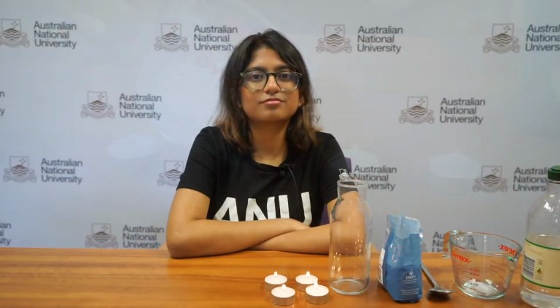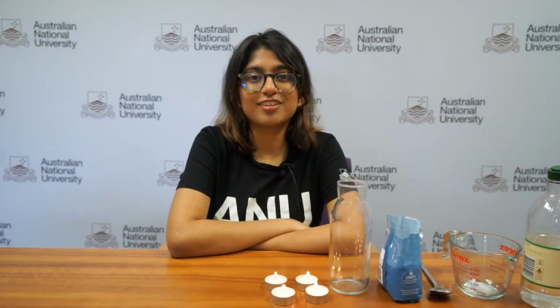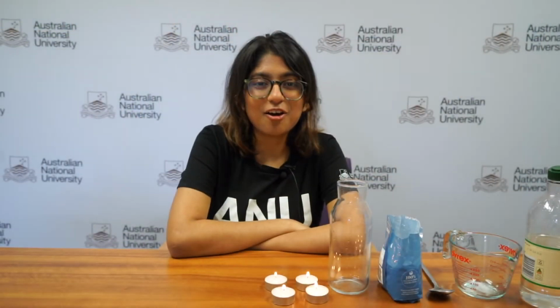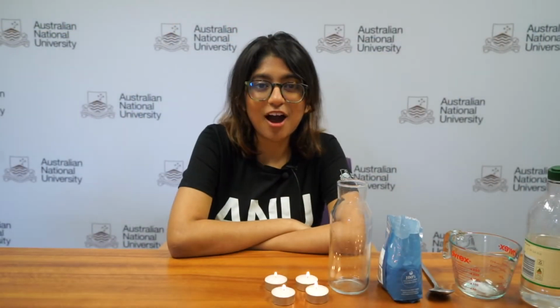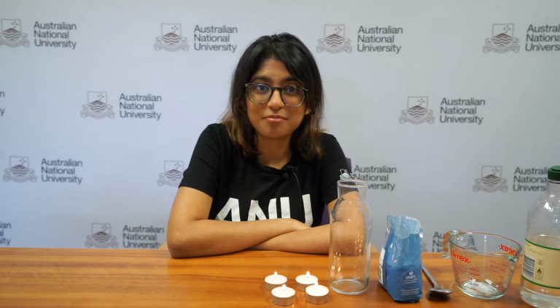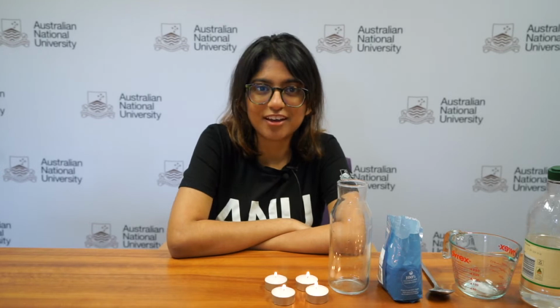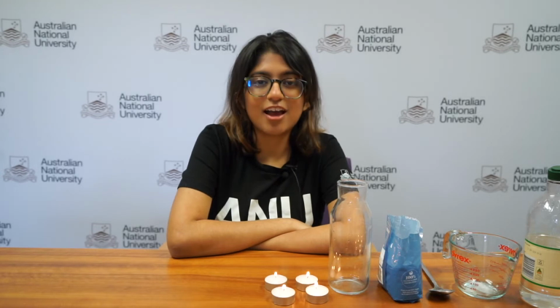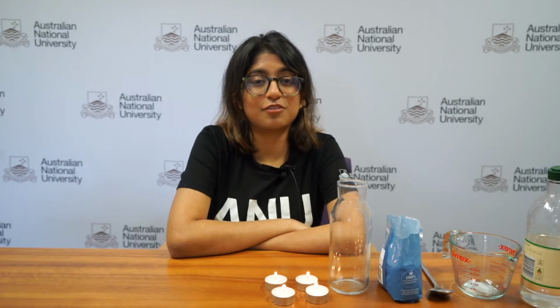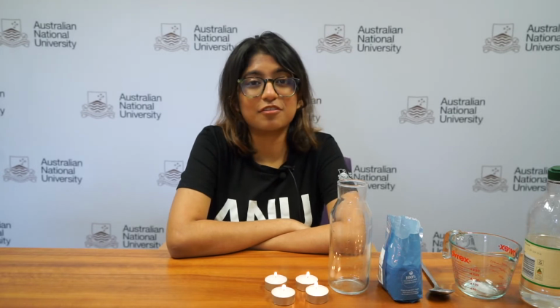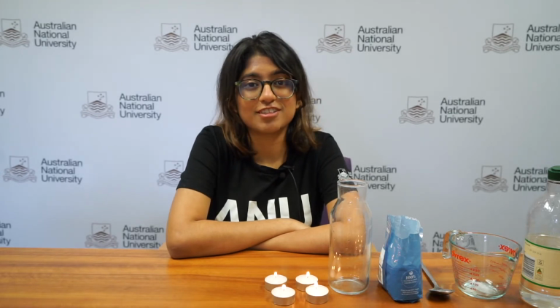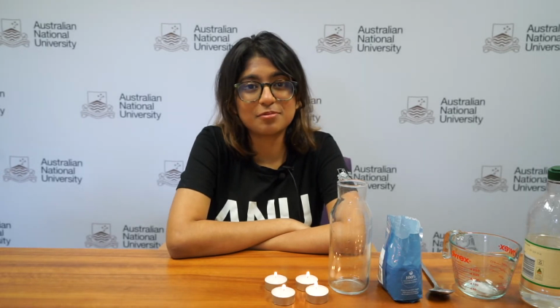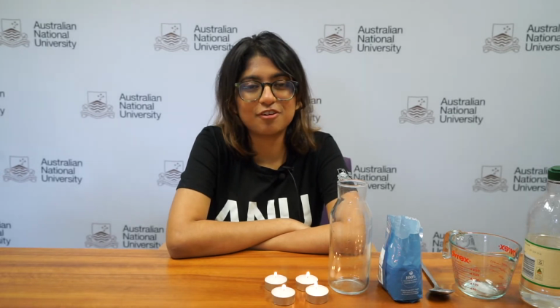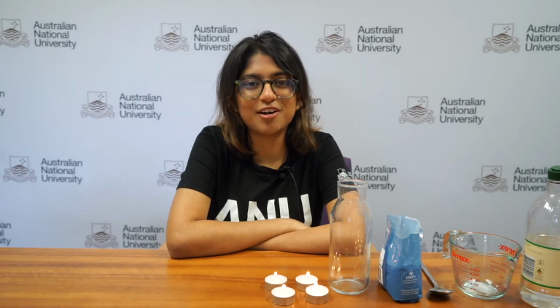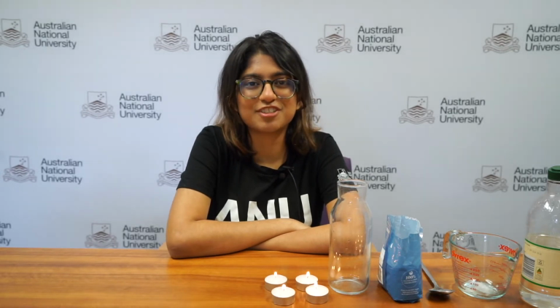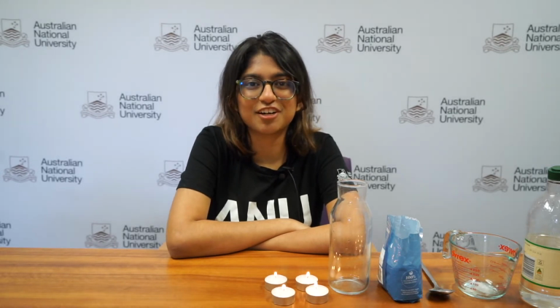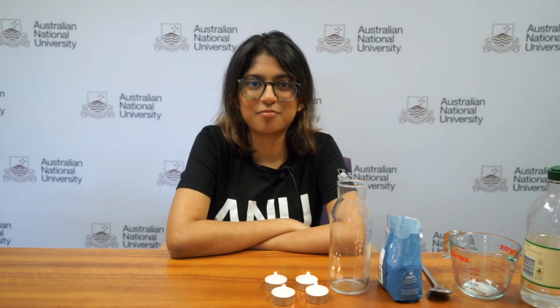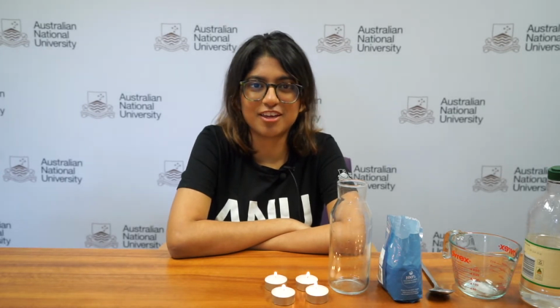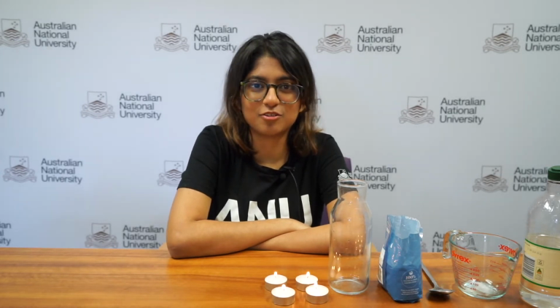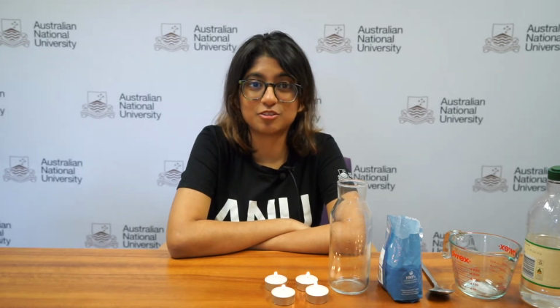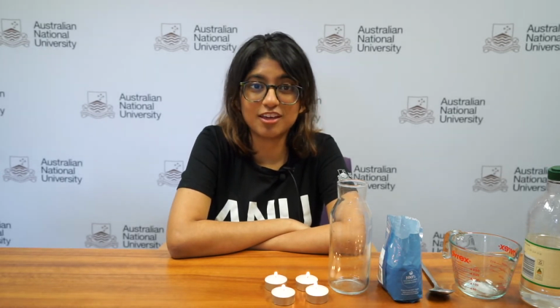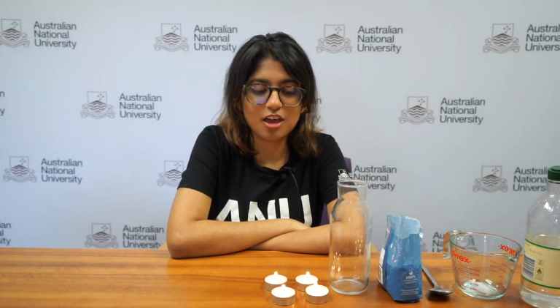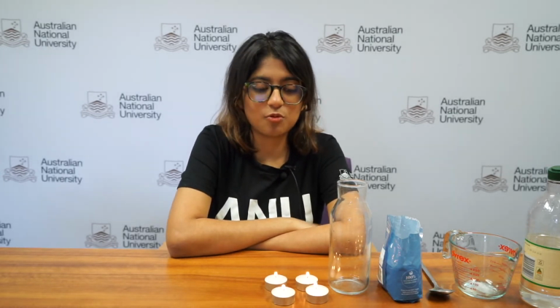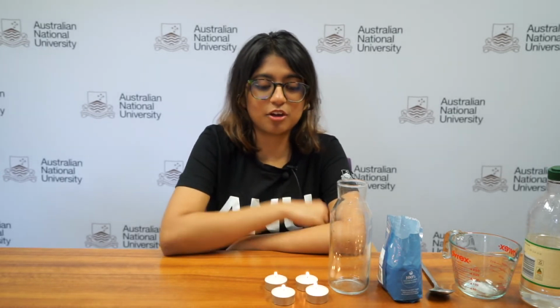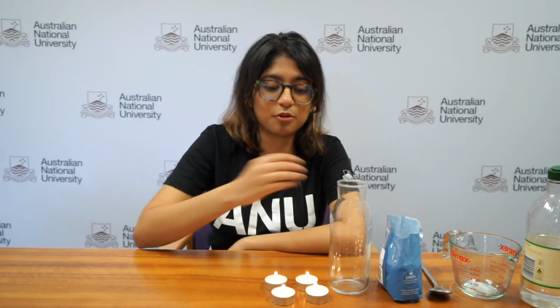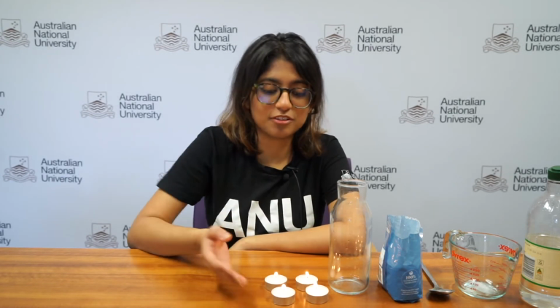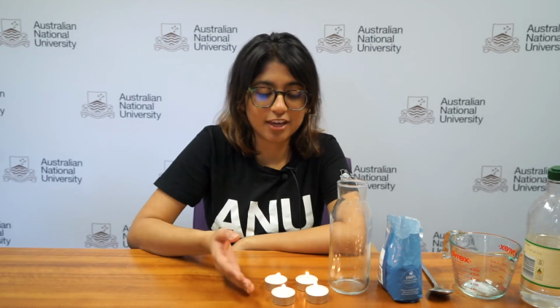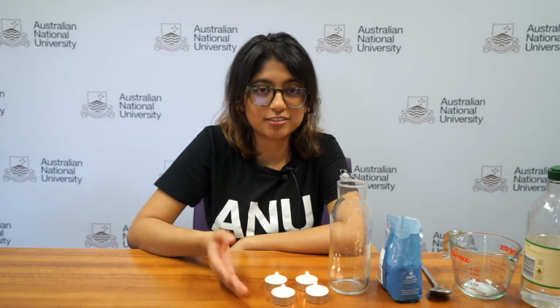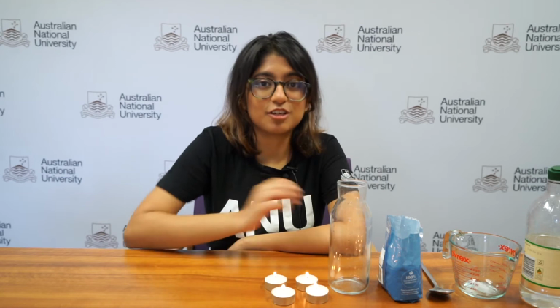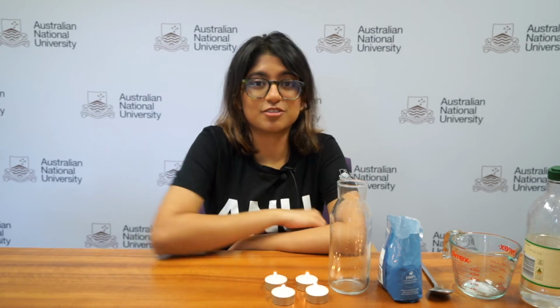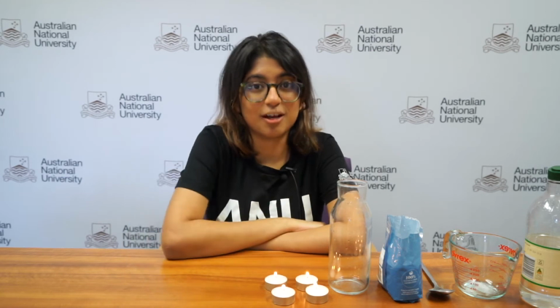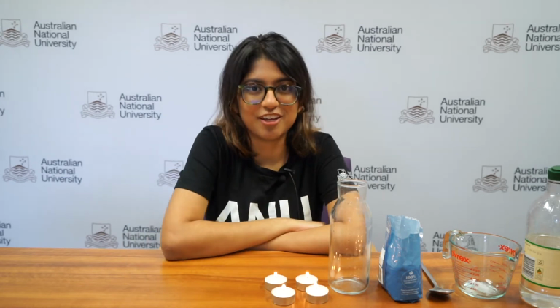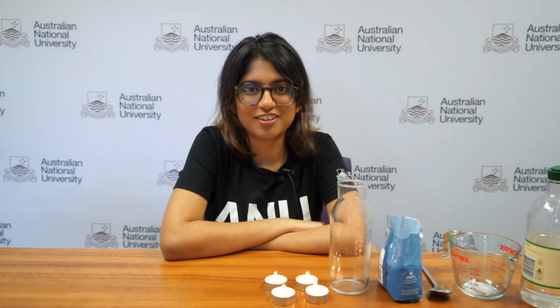Hello, I'm back. If you've never seen me before, I'm Rishika from ANU, and today we're going to put out these candles using carbon dioxide.